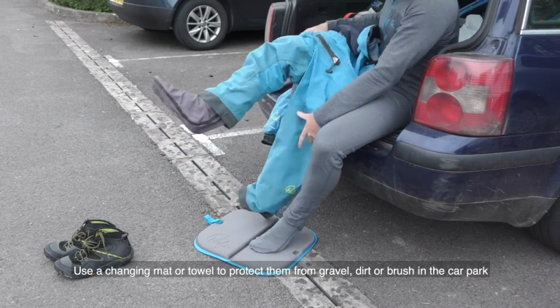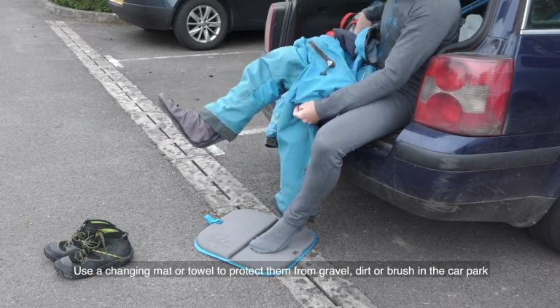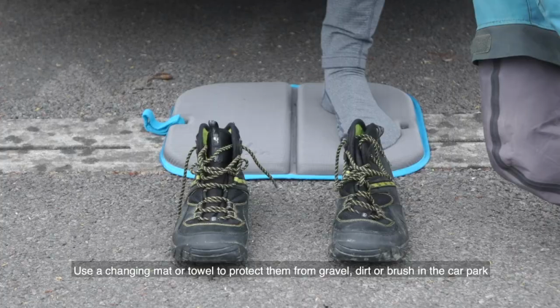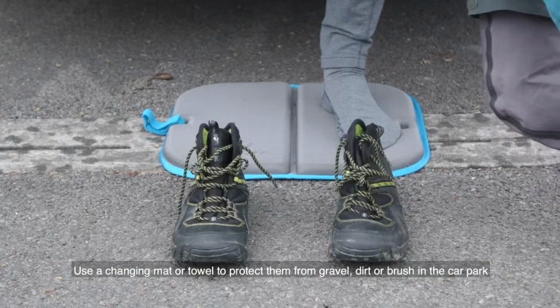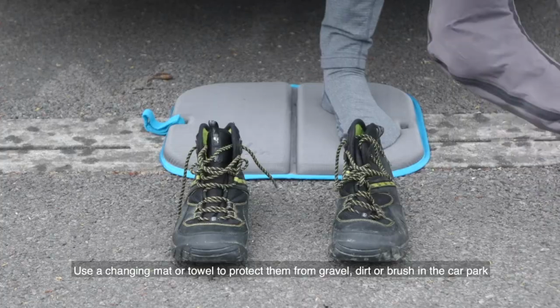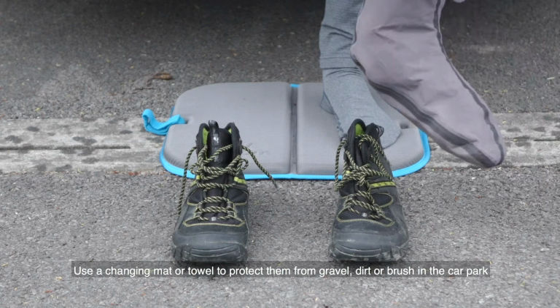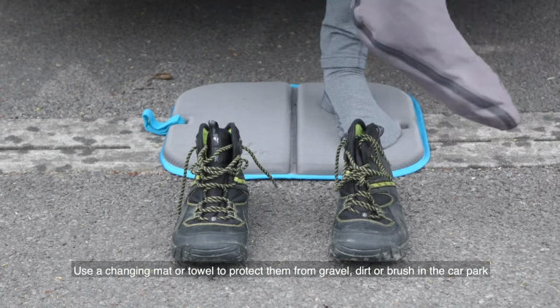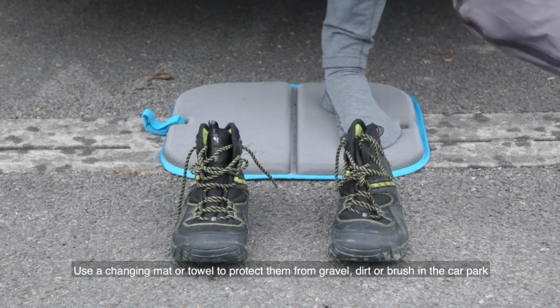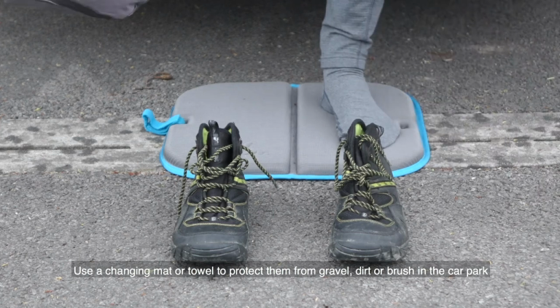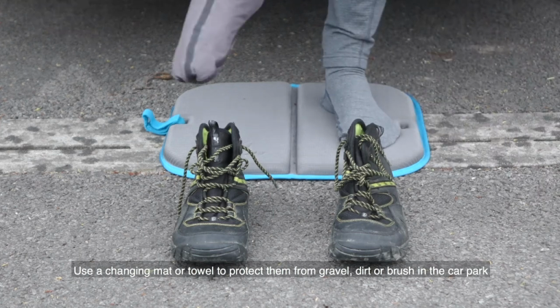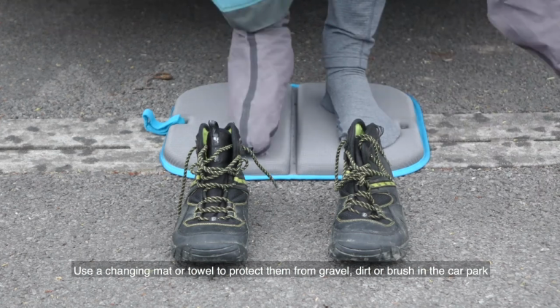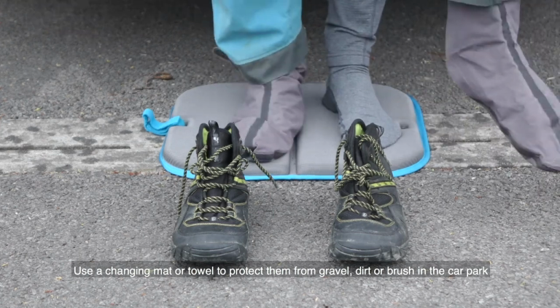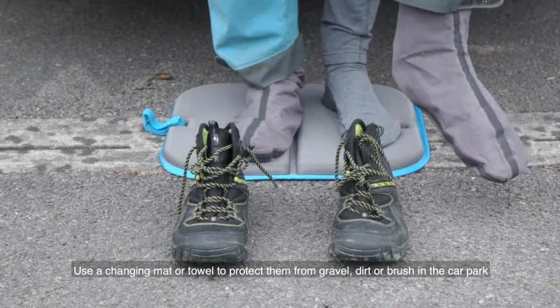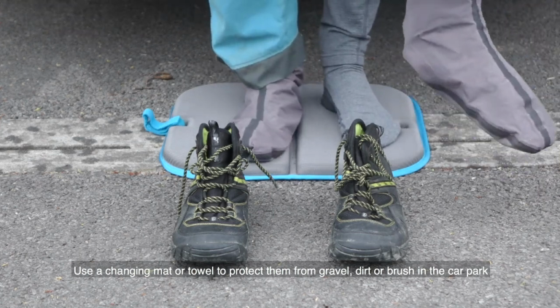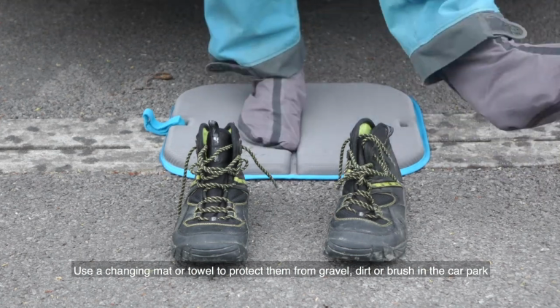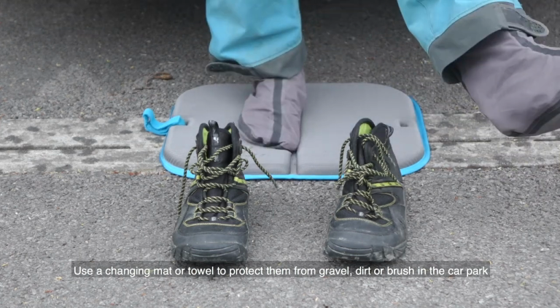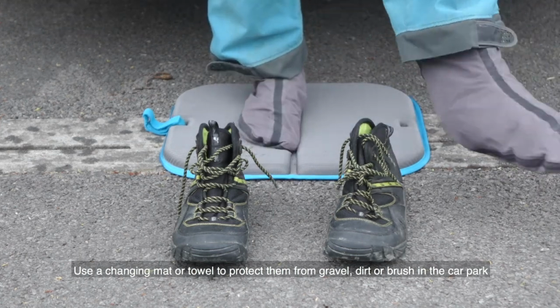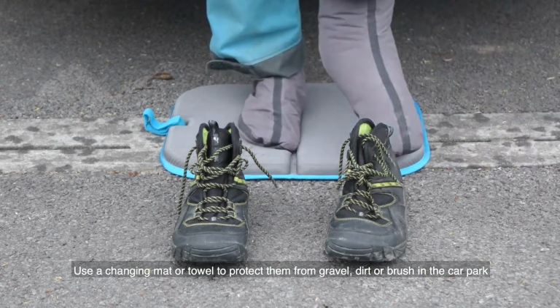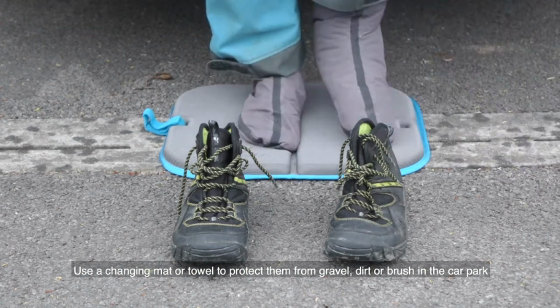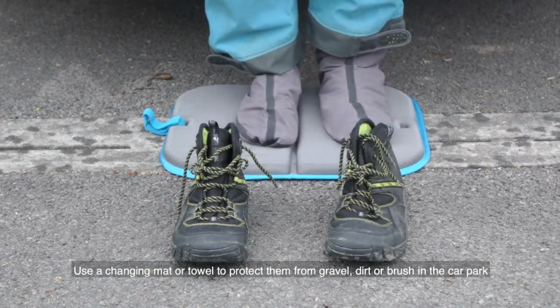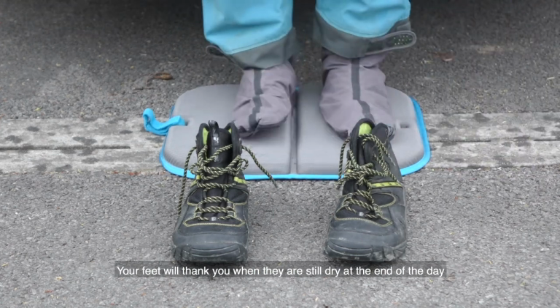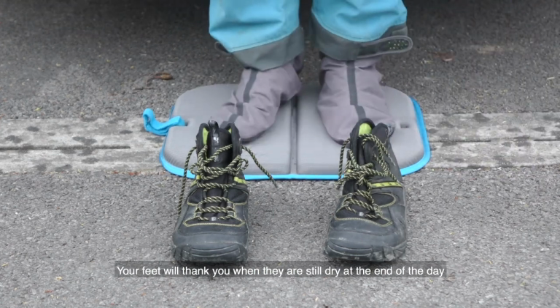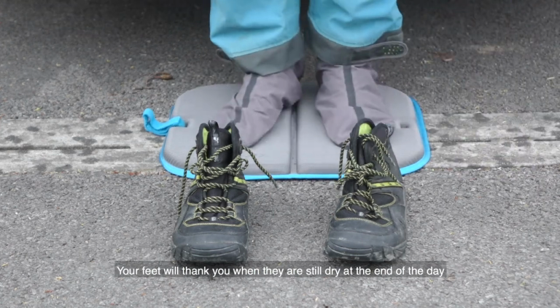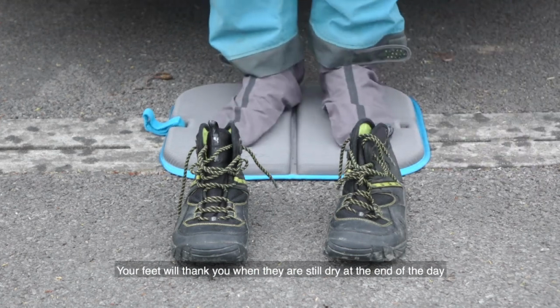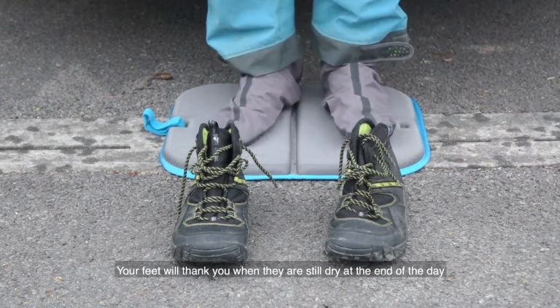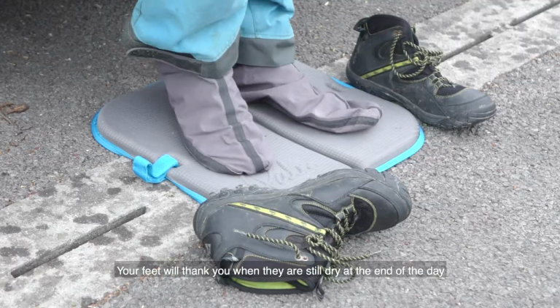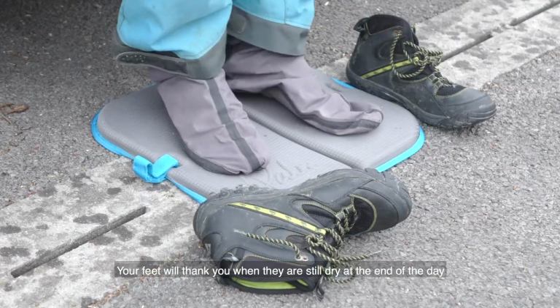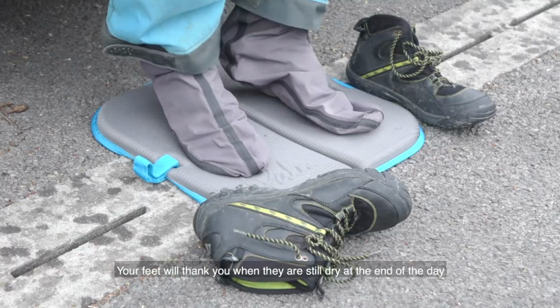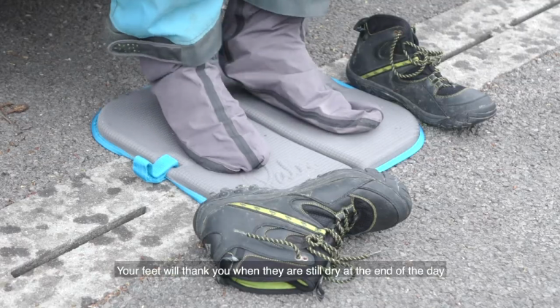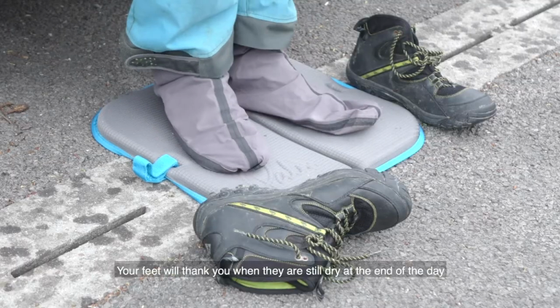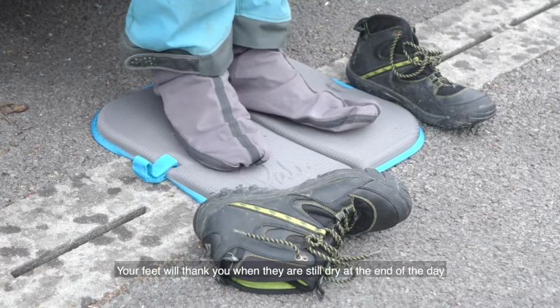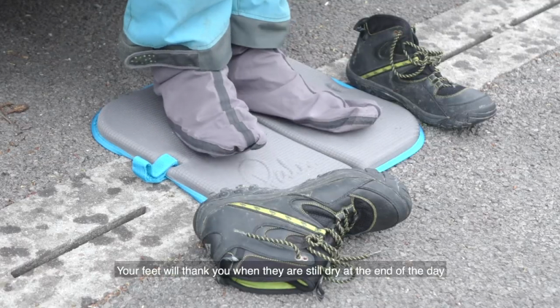Don't walk around in your dry suit socks. Use a changing mat or towel to protect them from gravel, dirt, or brush in the car park. Your feet will thank you when they're still dry at the end of the day.